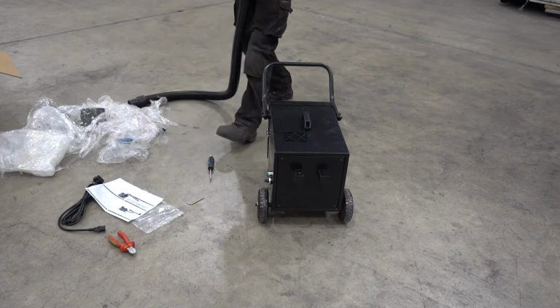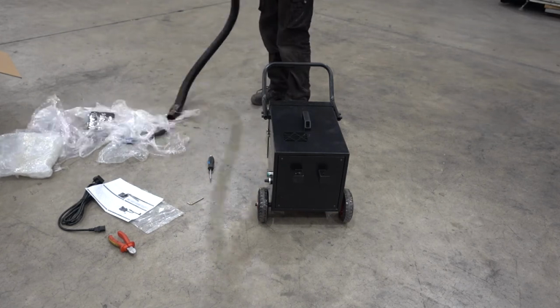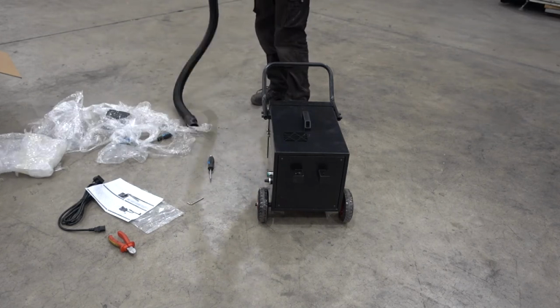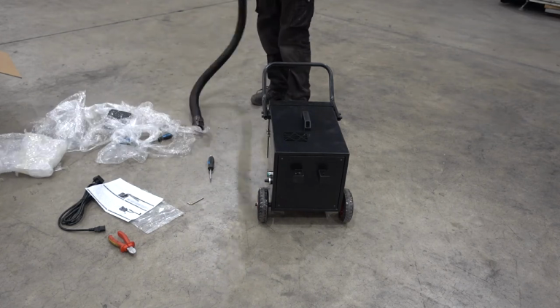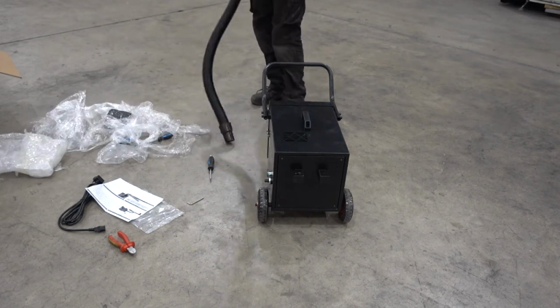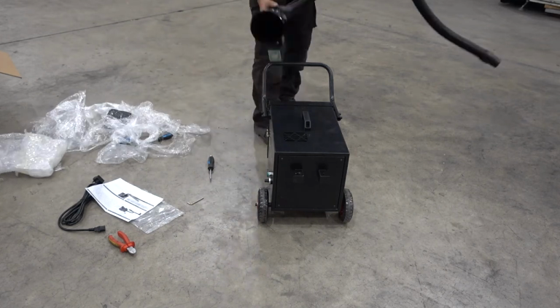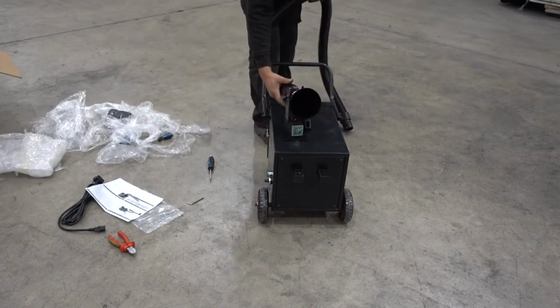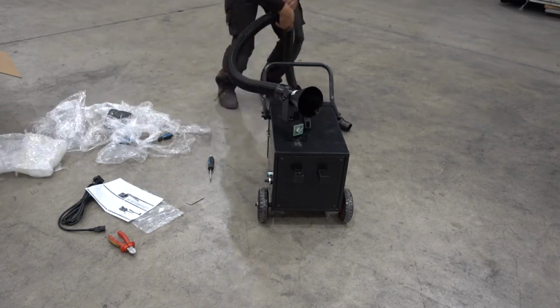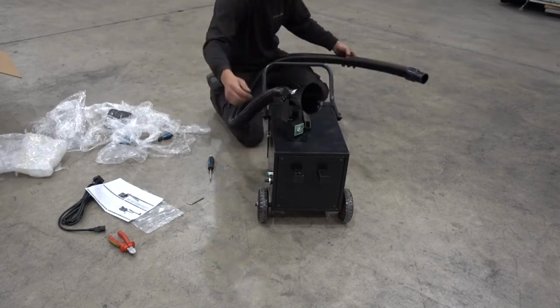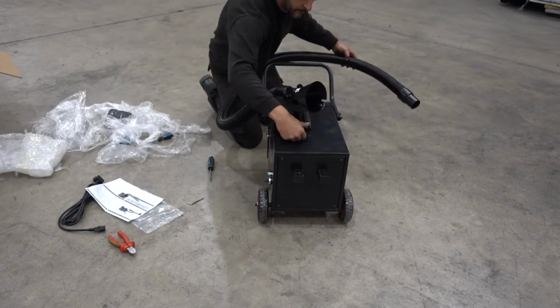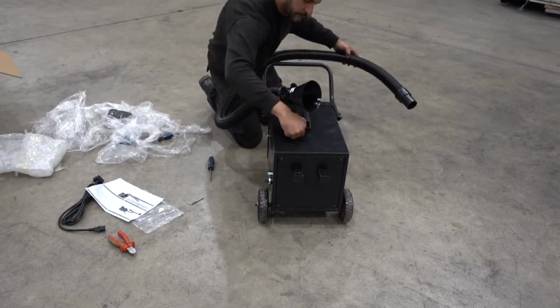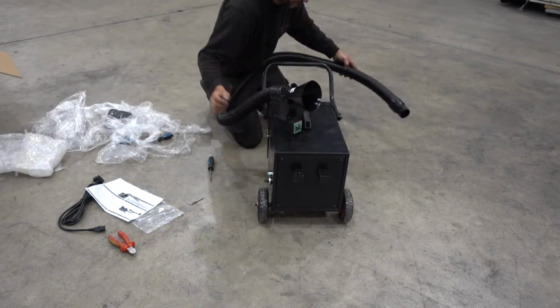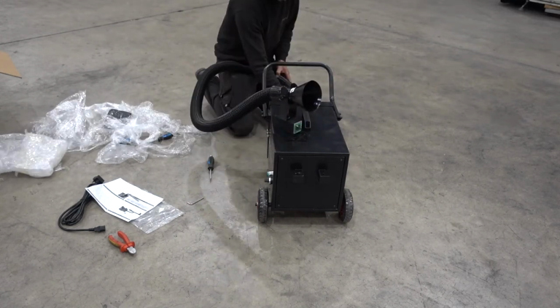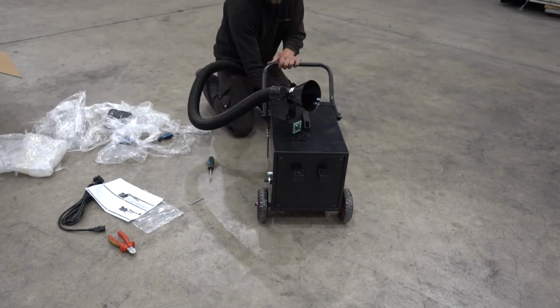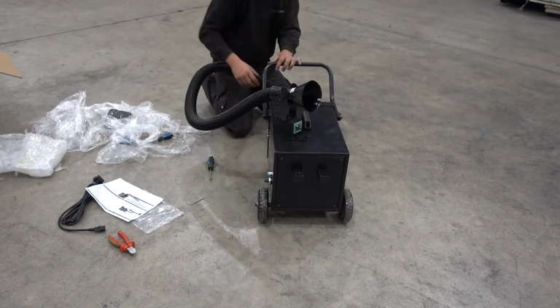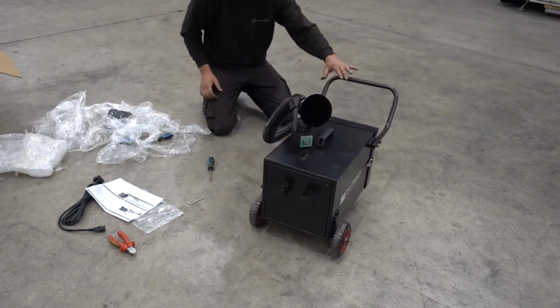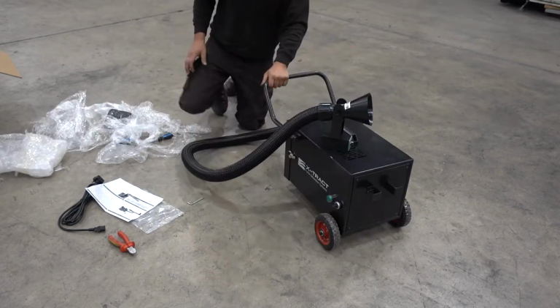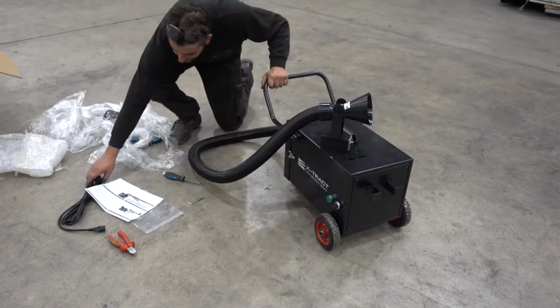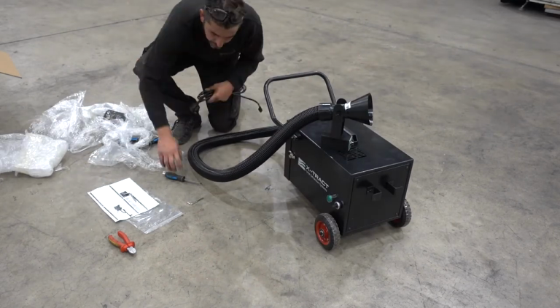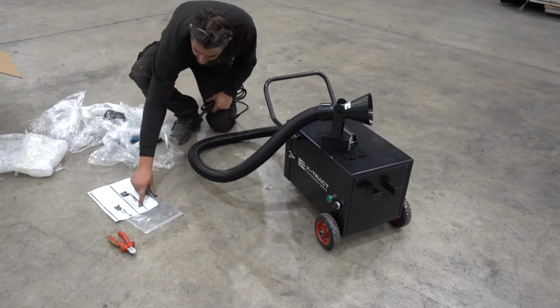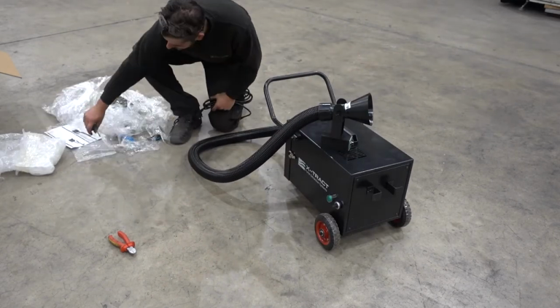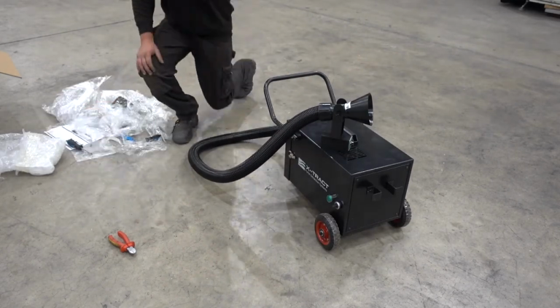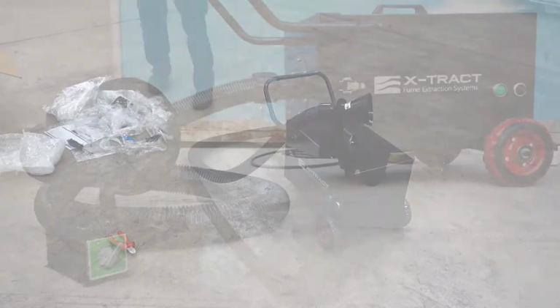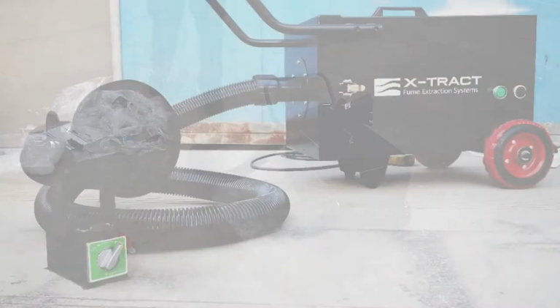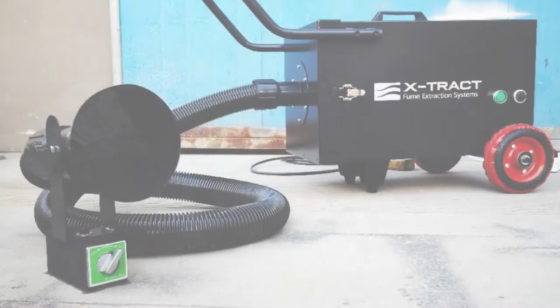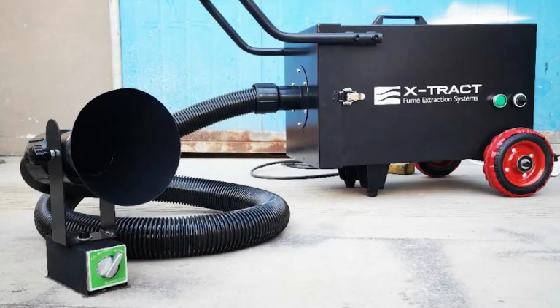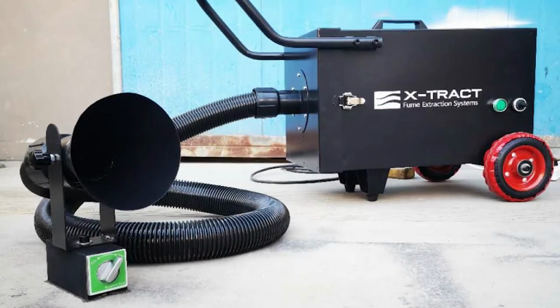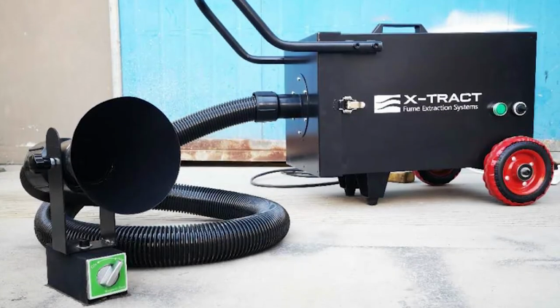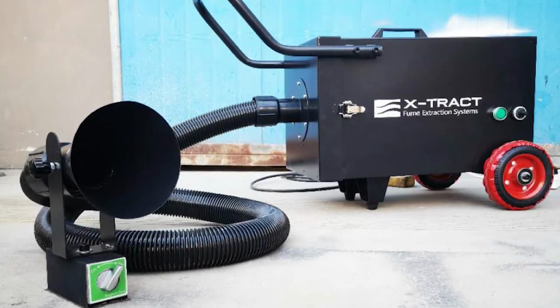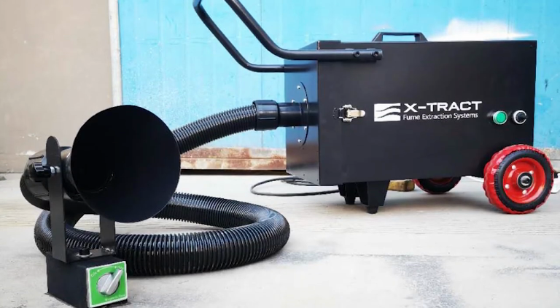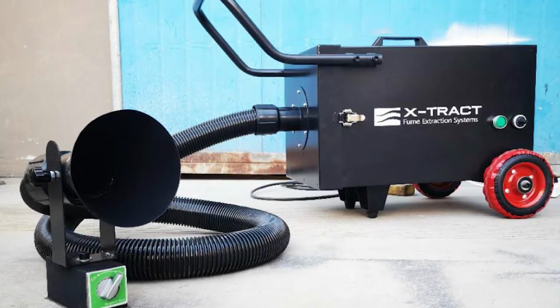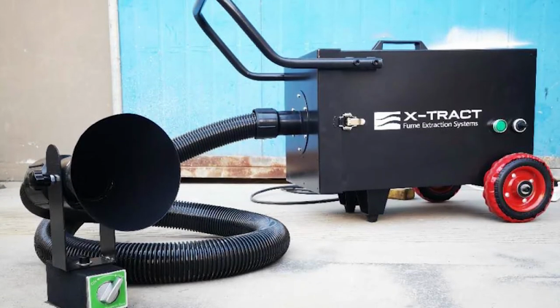Easily attach the hose to the funnel, and then to the extractor inlet. Your unit is now fully set up and ready to work.